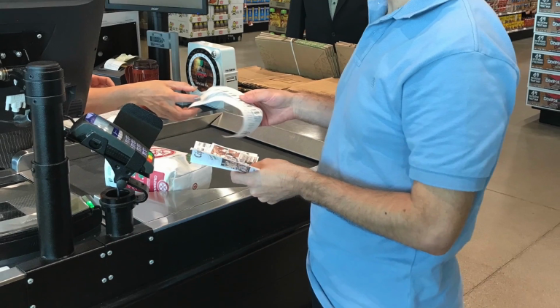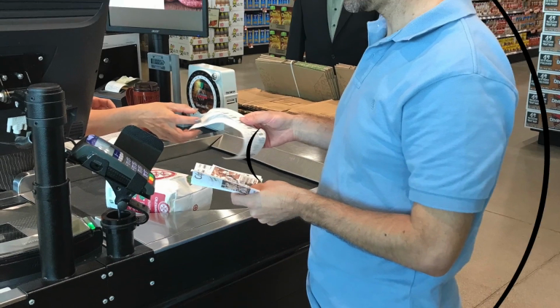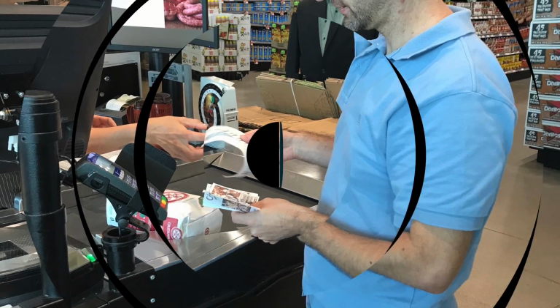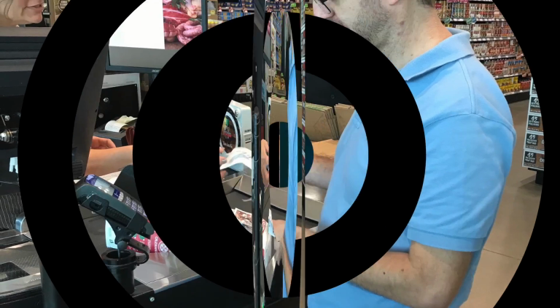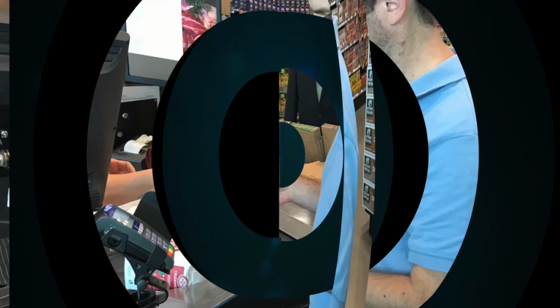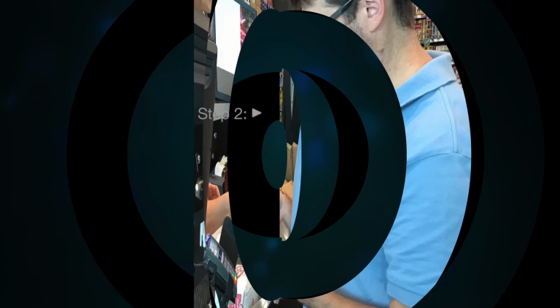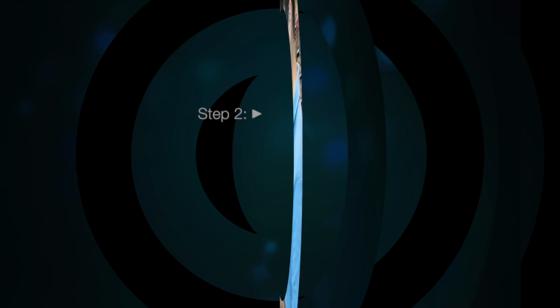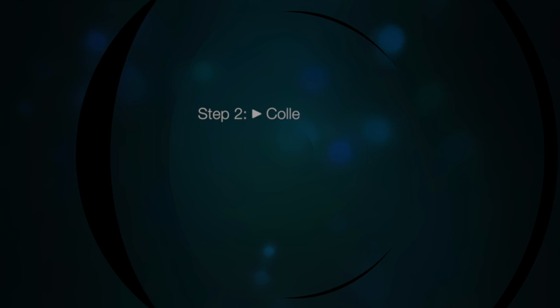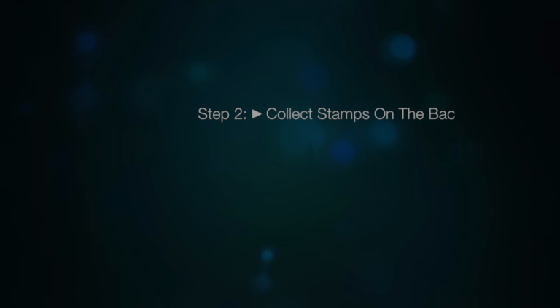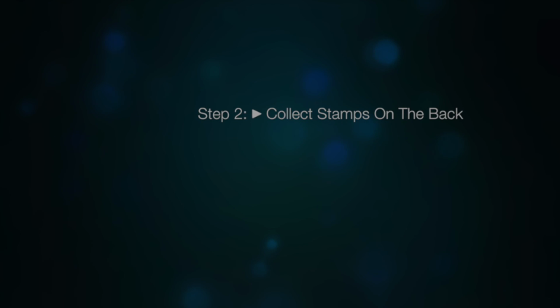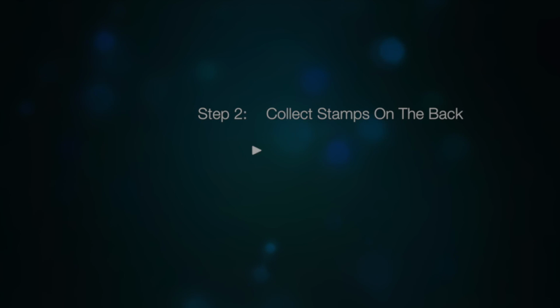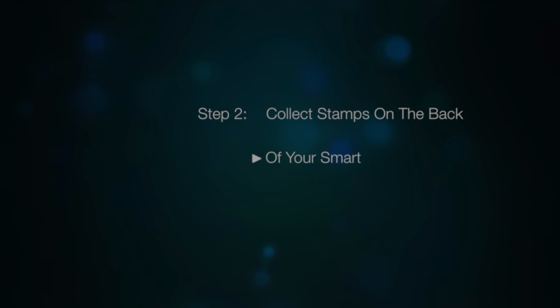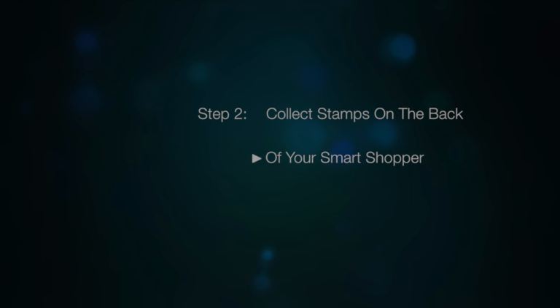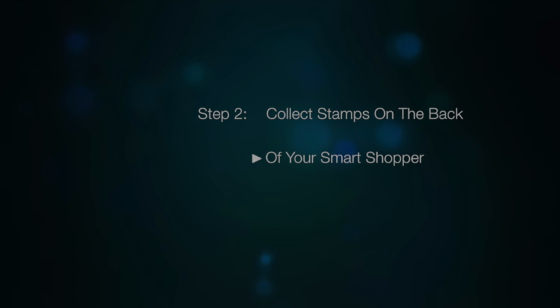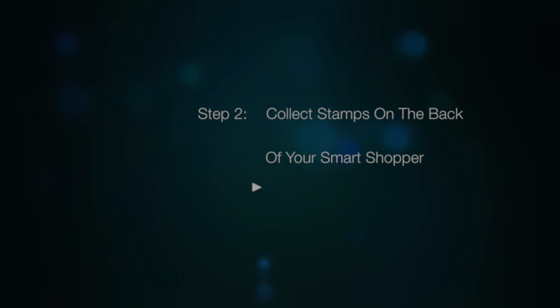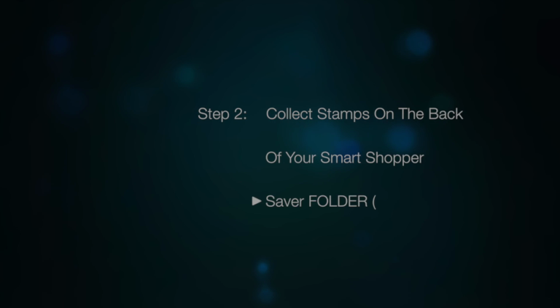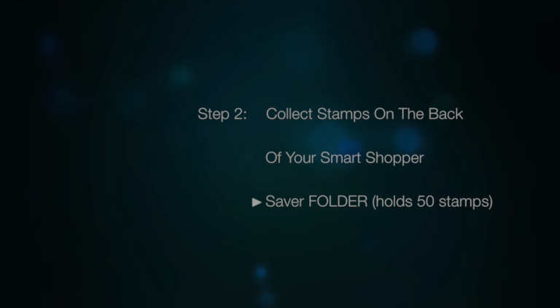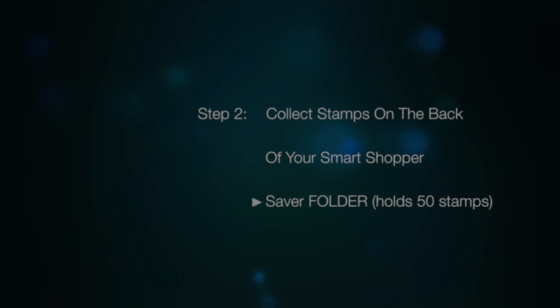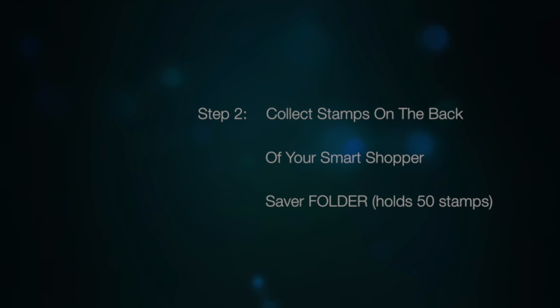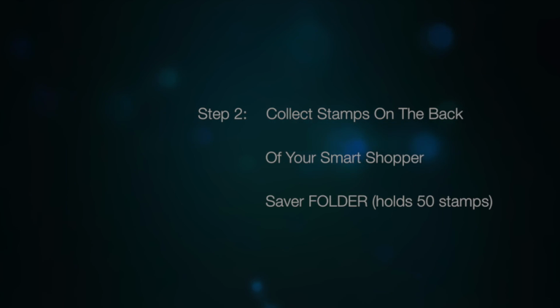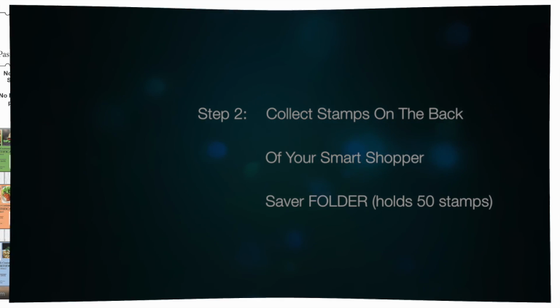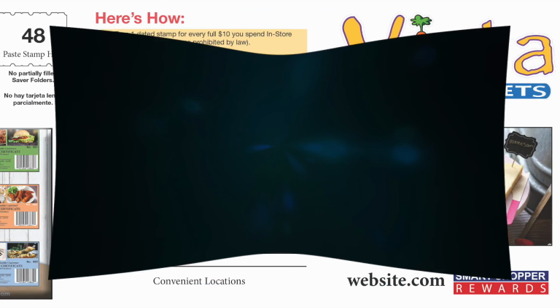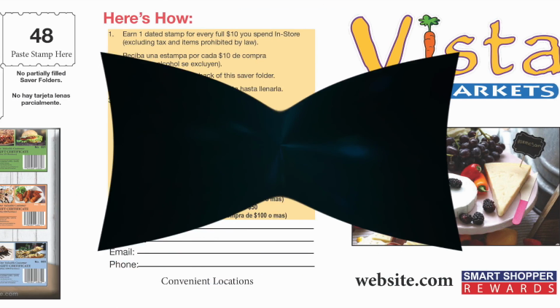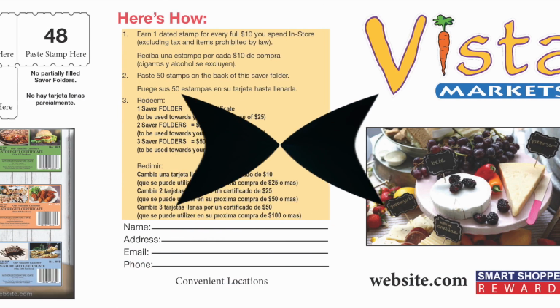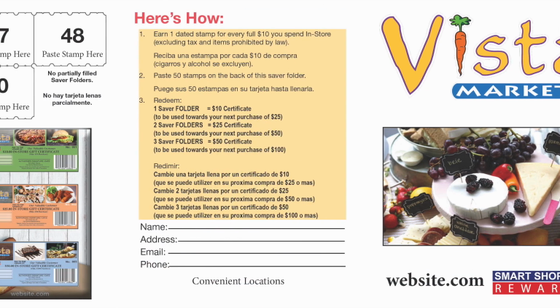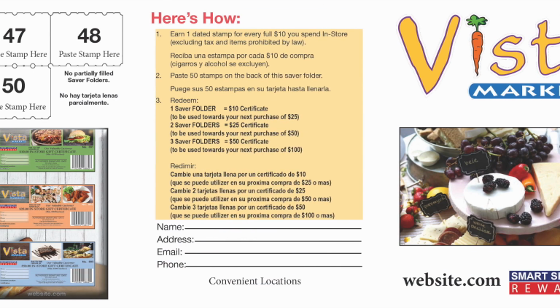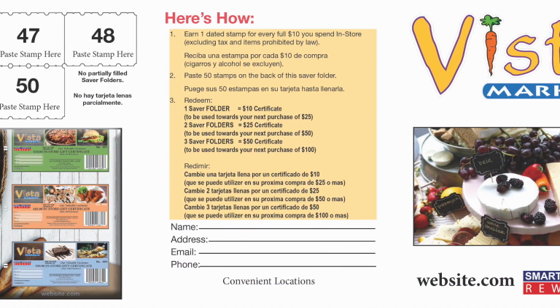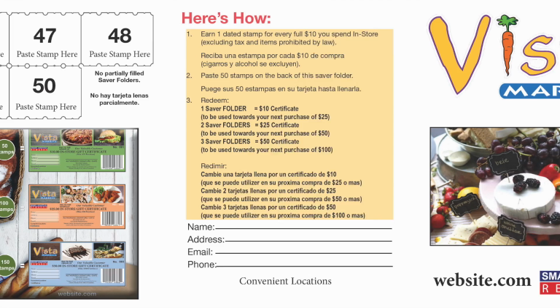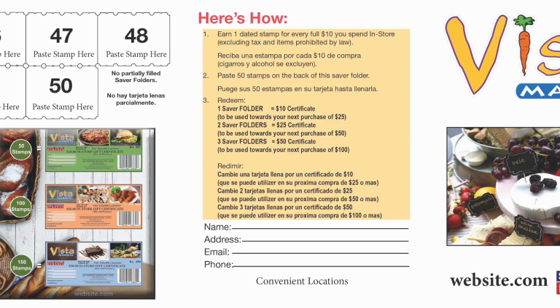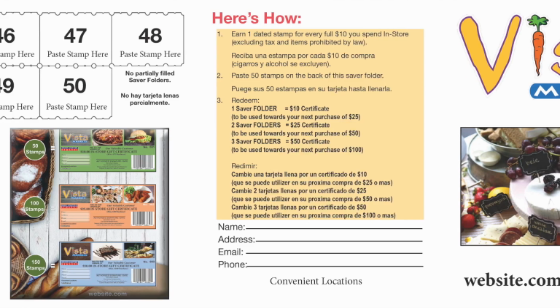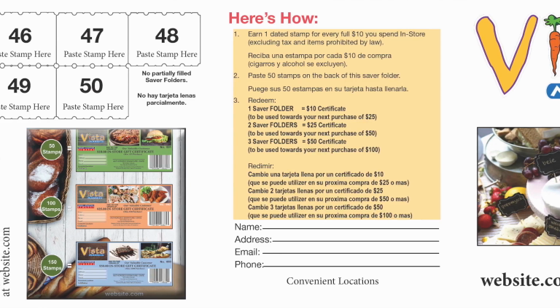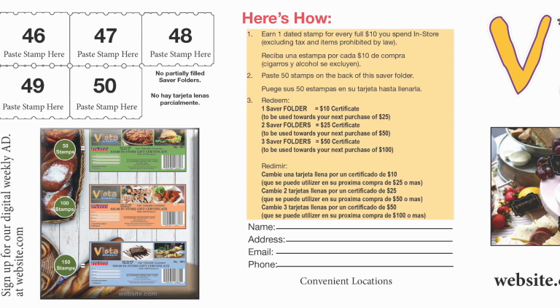Place stamps in your free barcoded saver folders. The artwork caters to your store's features, demographics, and languages.